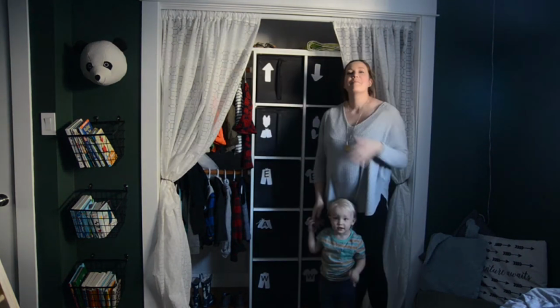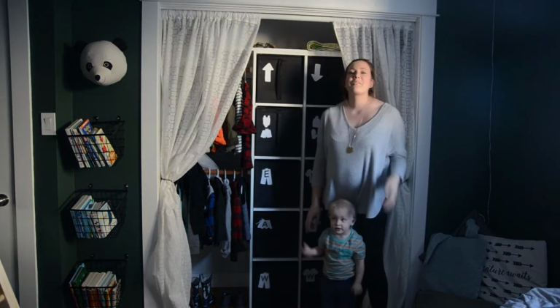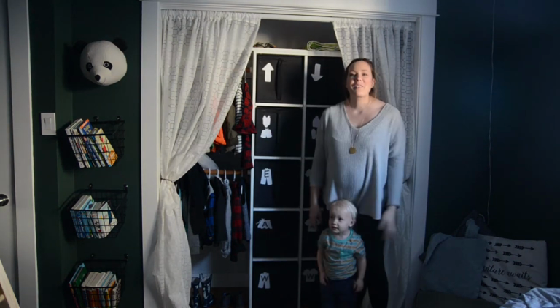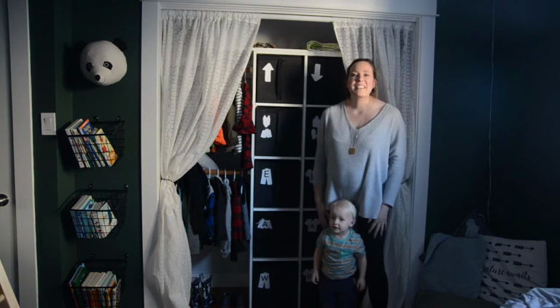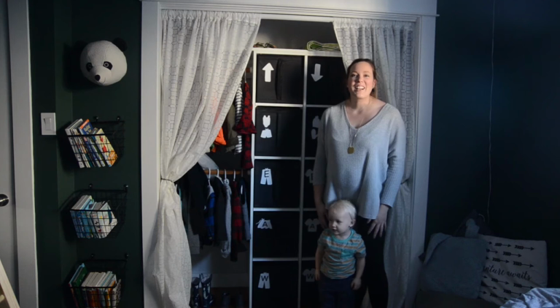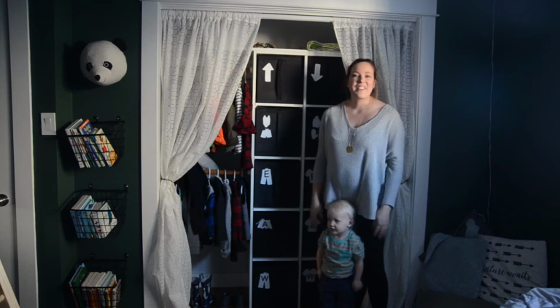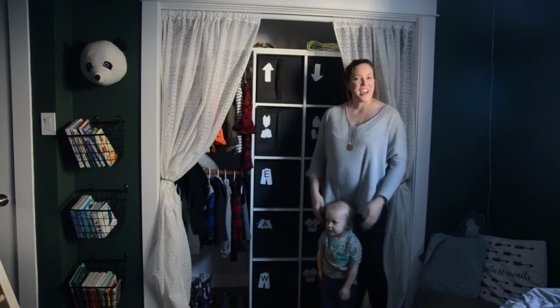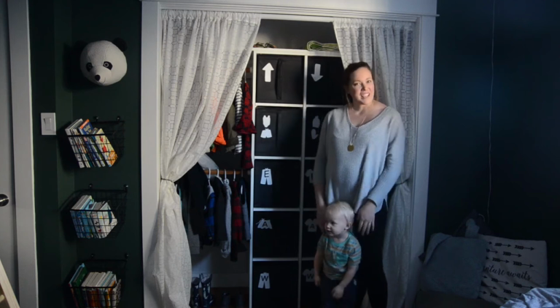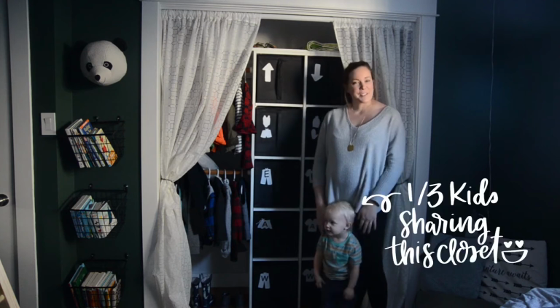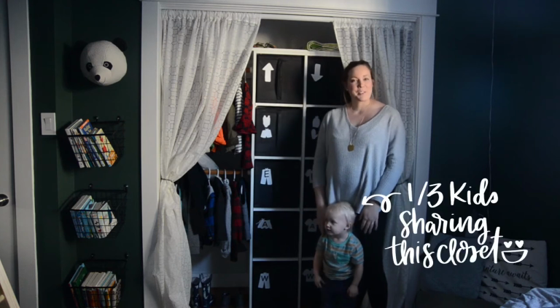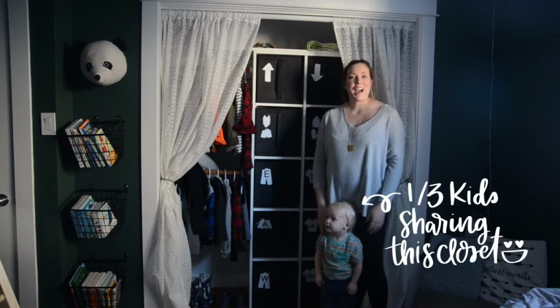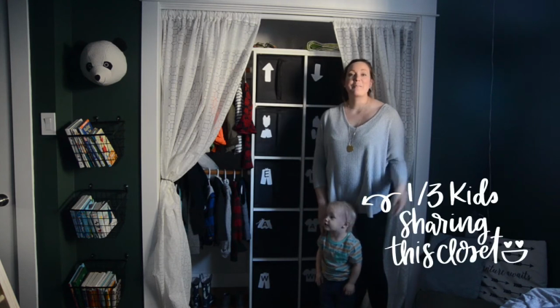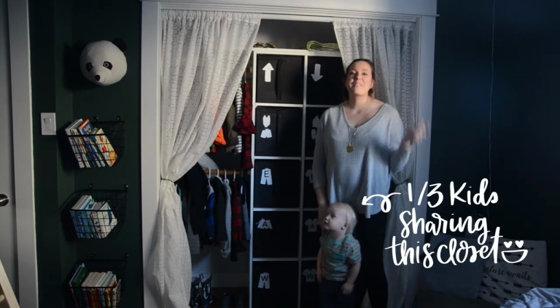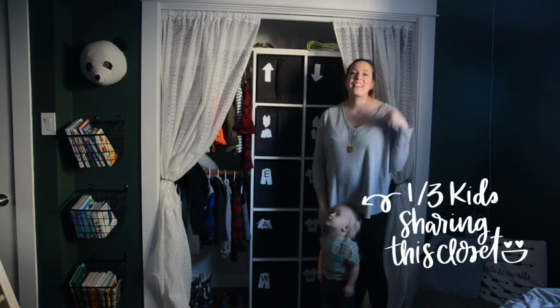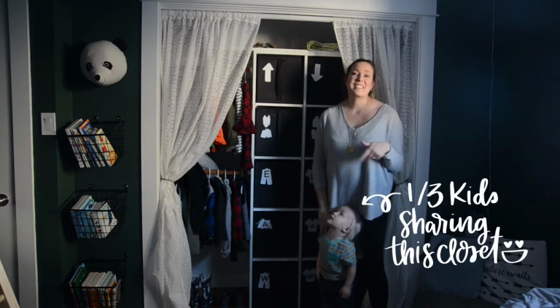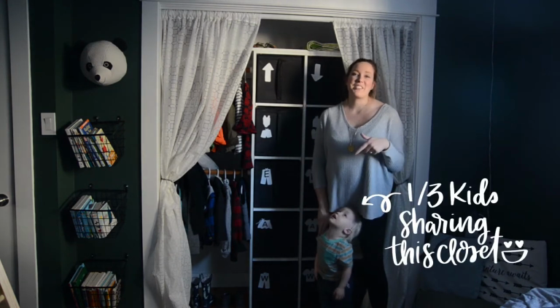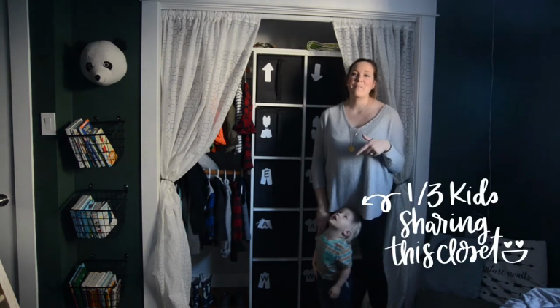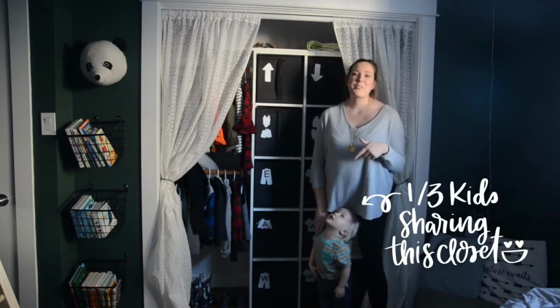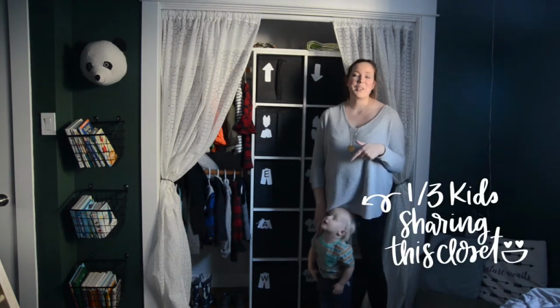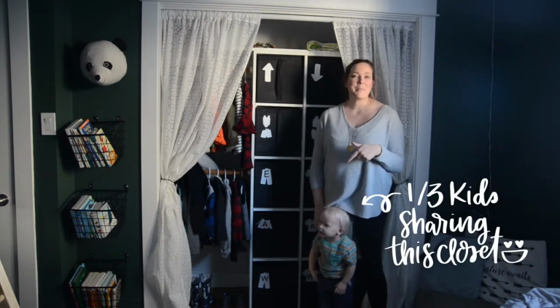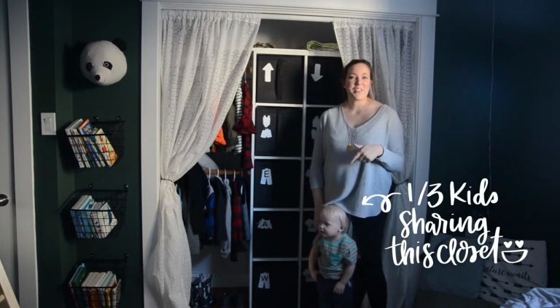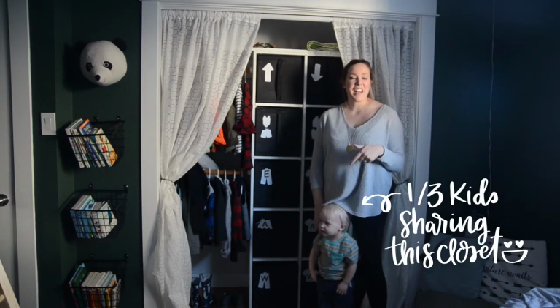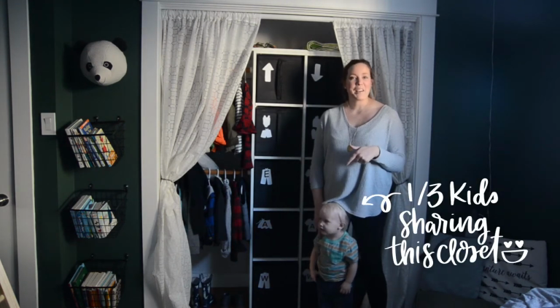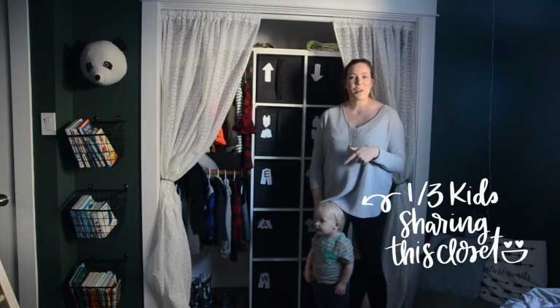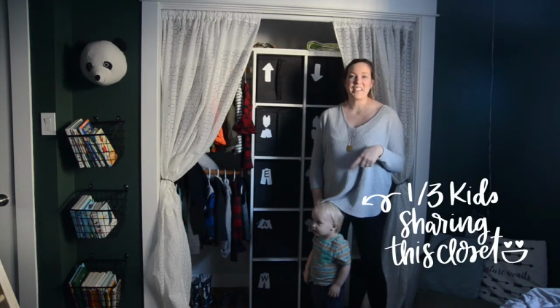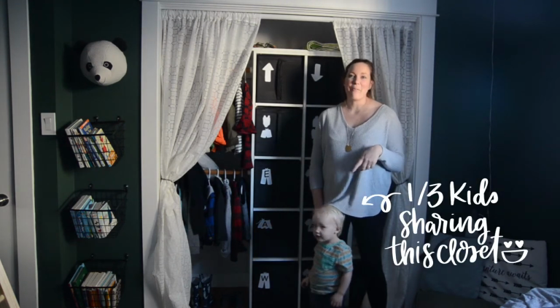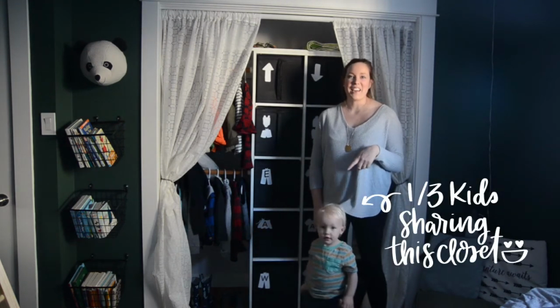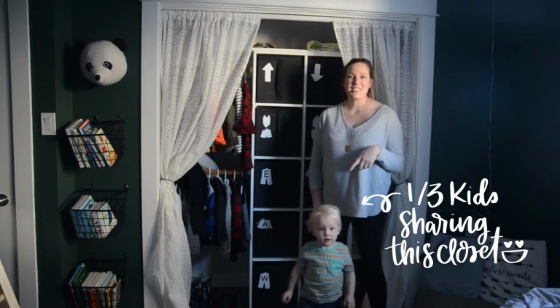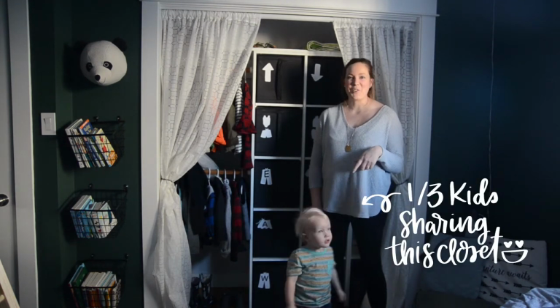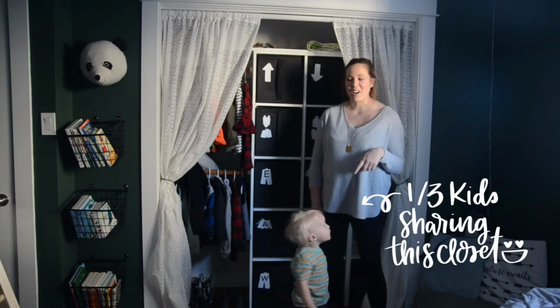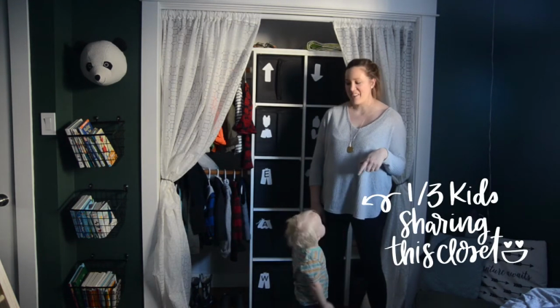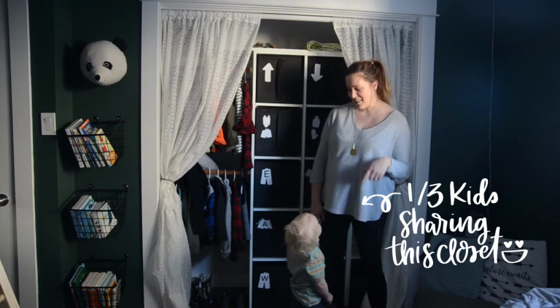Before we get started, if you haven't yet subscribed, please do that below so you don't miss out on any more DIY and decor videos.